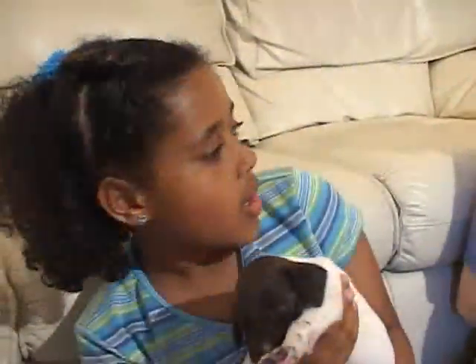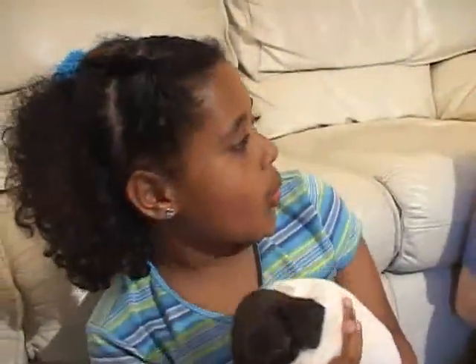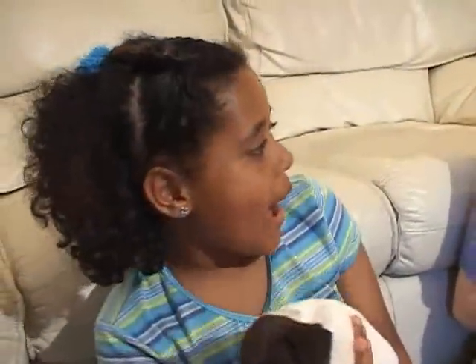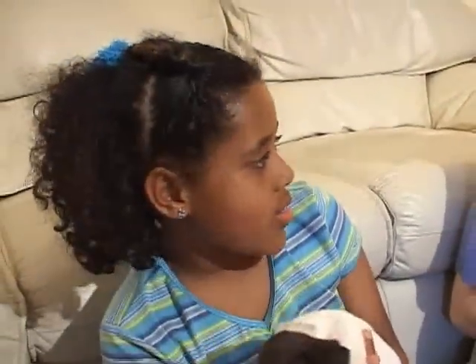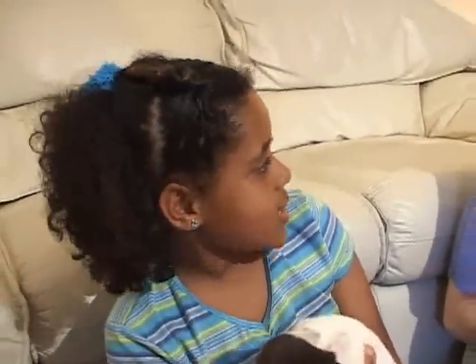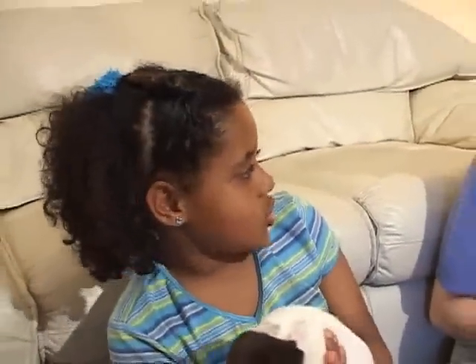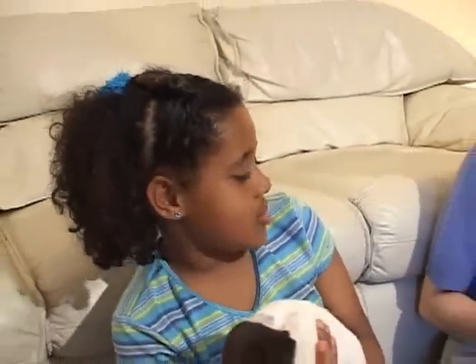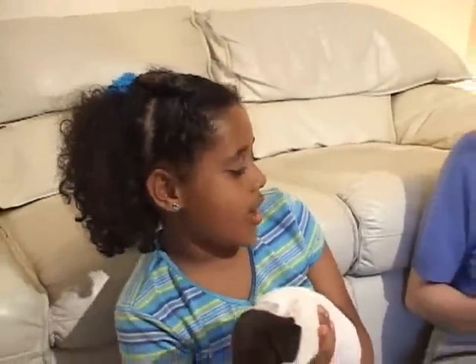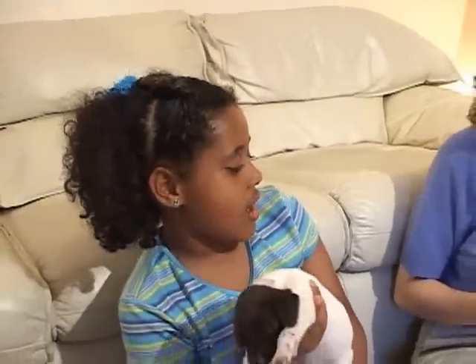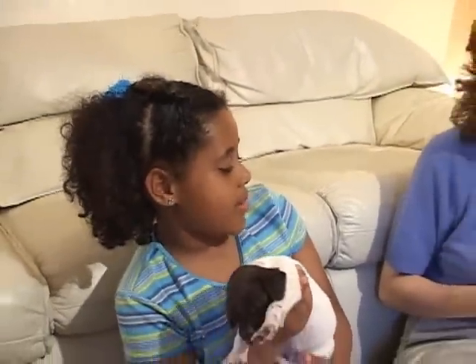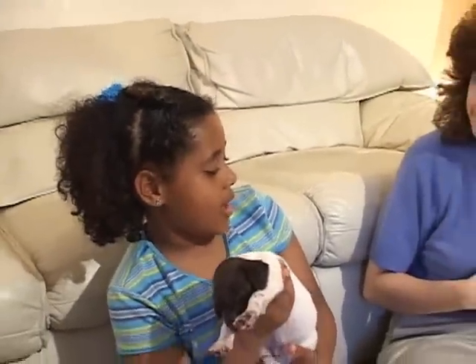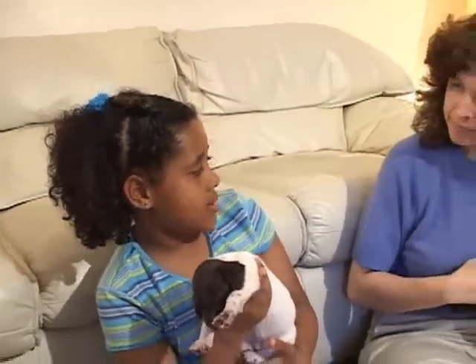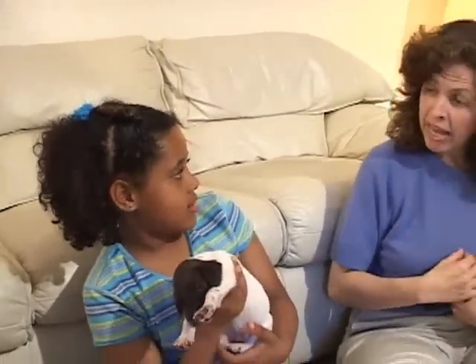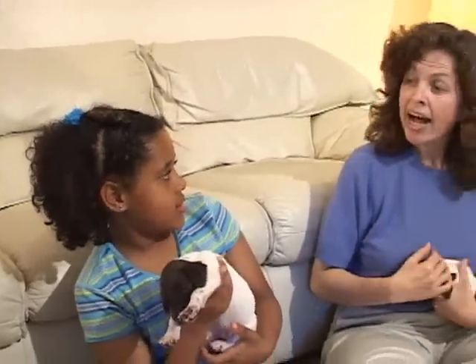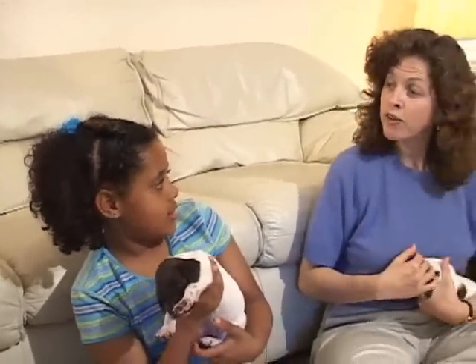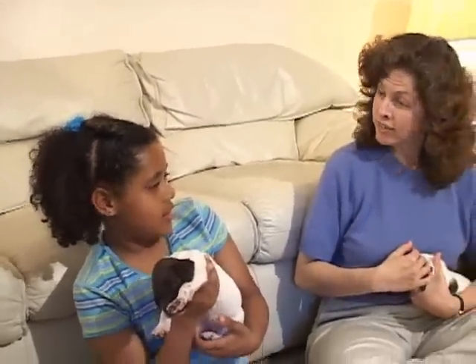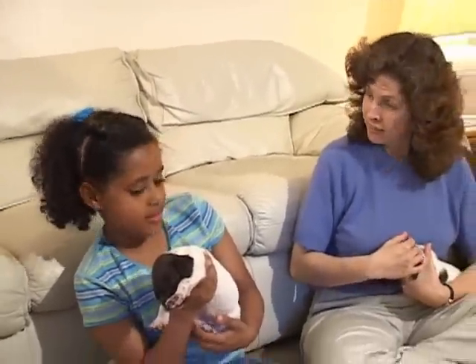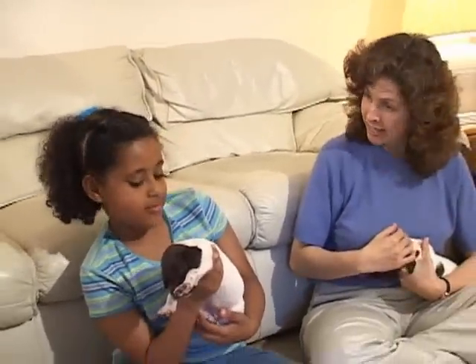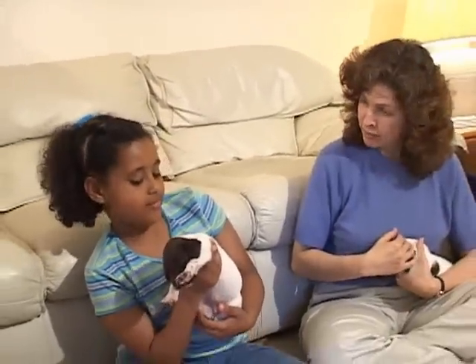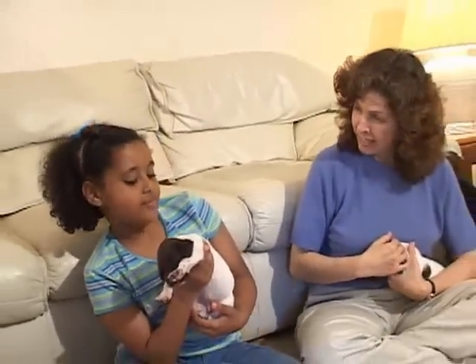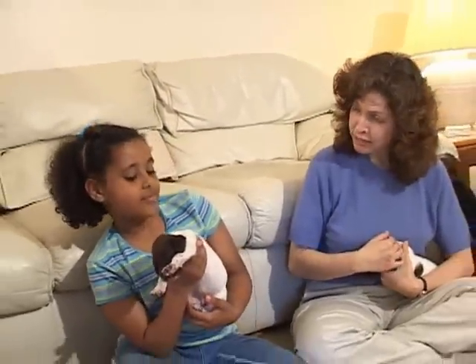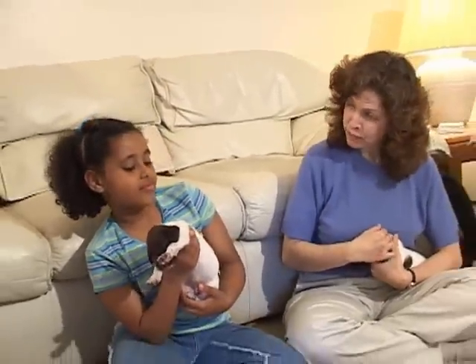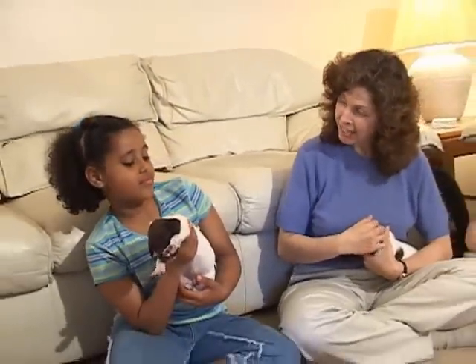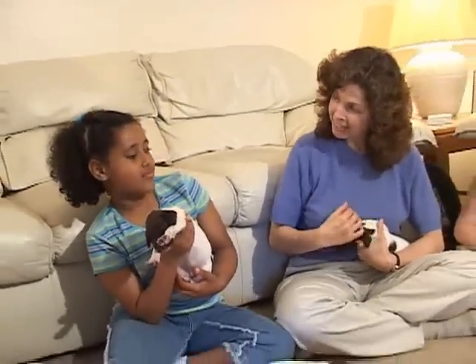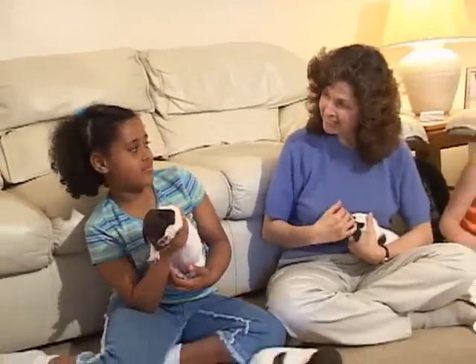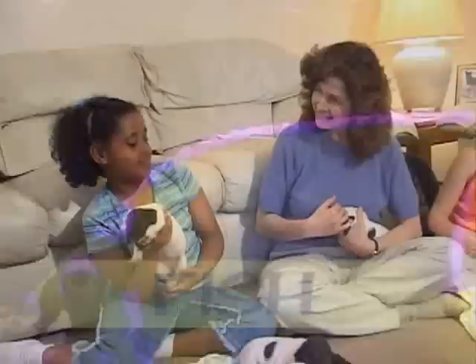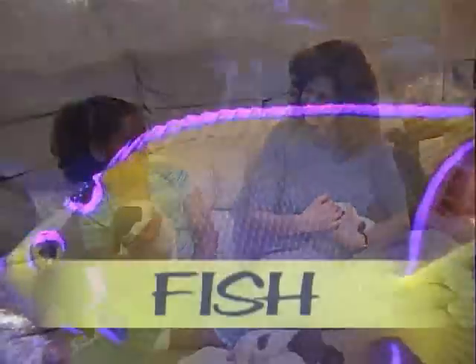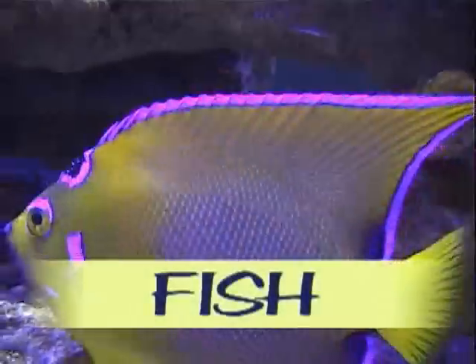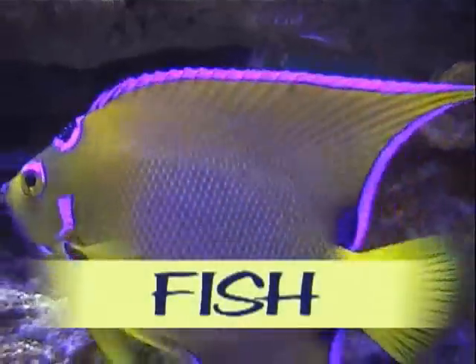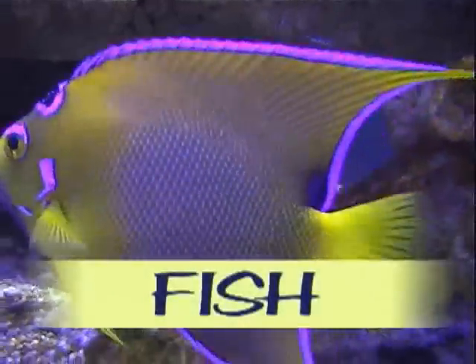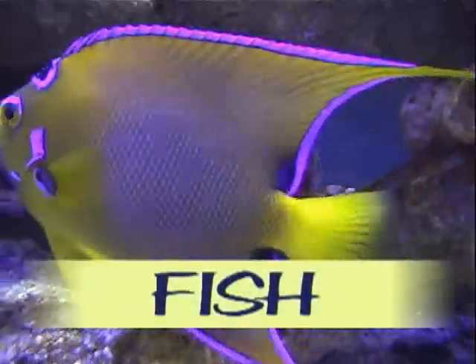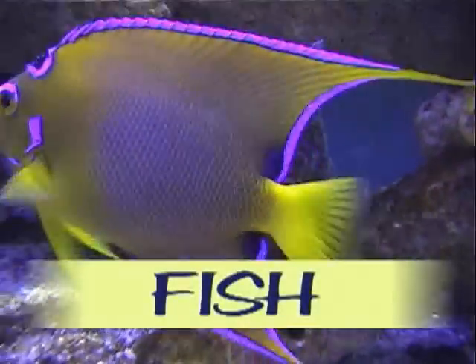Did you know that some turtles can live to be over 100 years old? Wow, that's older than my grandpa. I know another animal that hatches from eggs — fish!